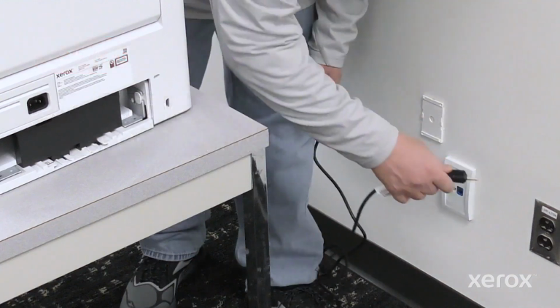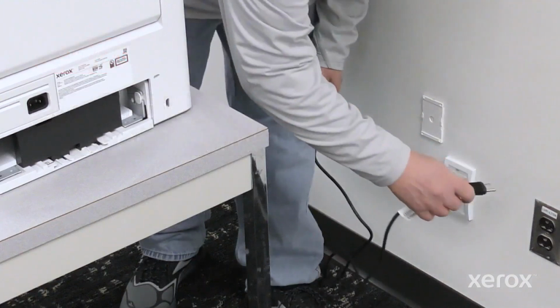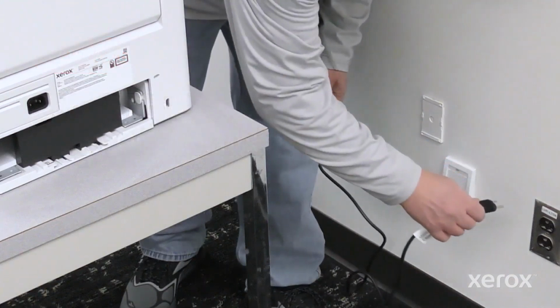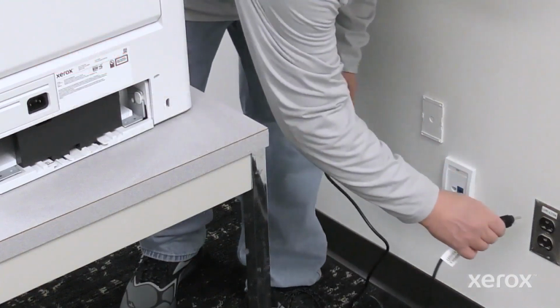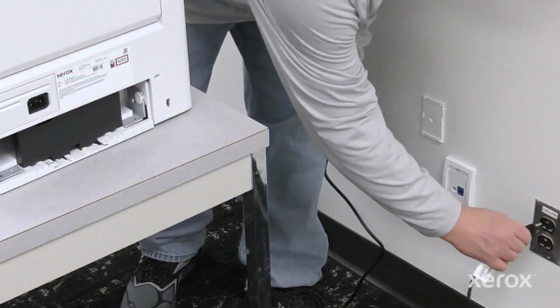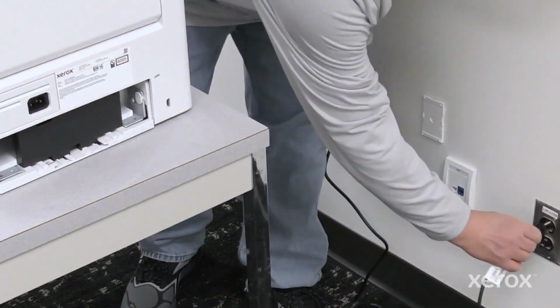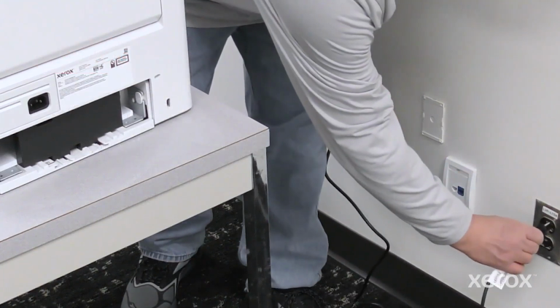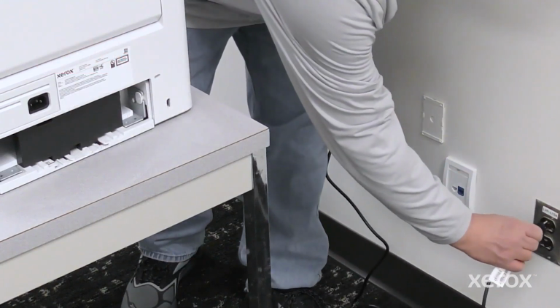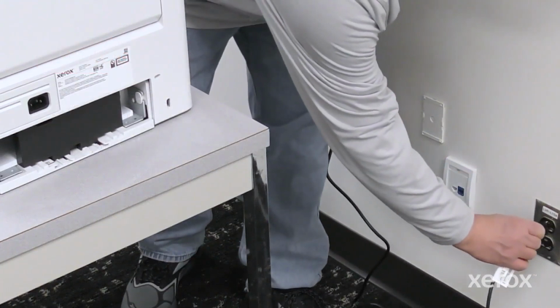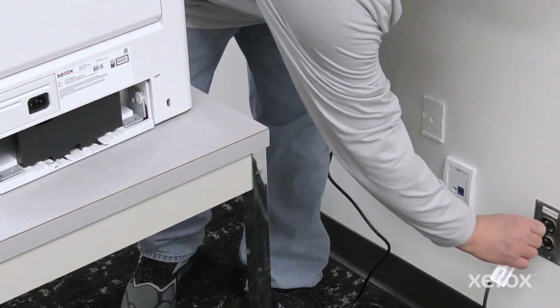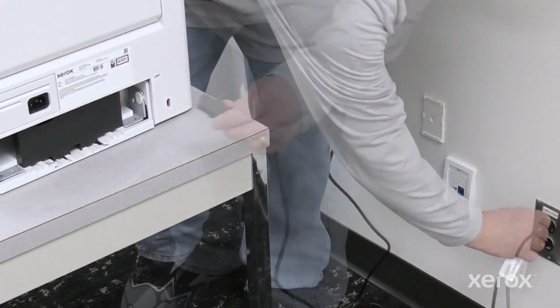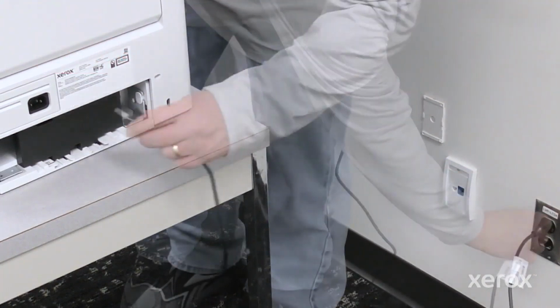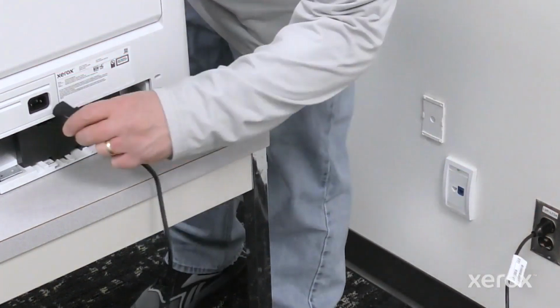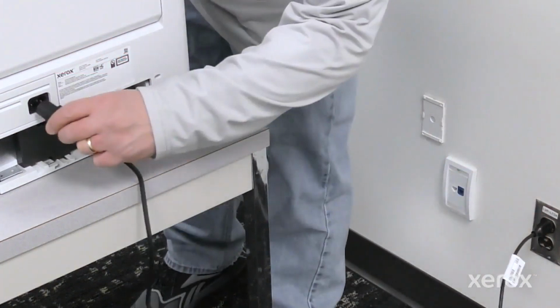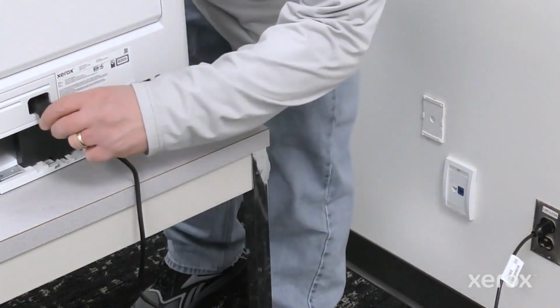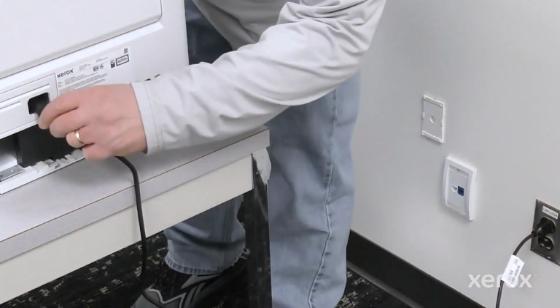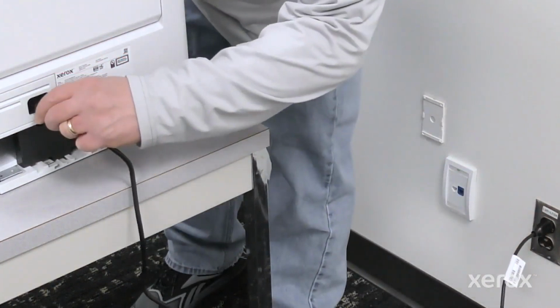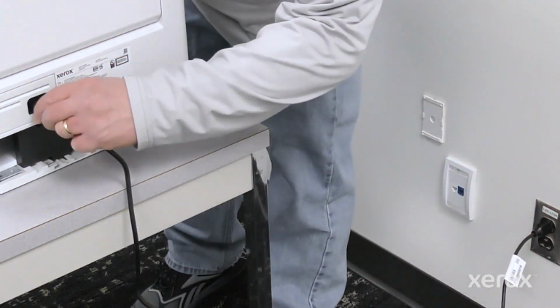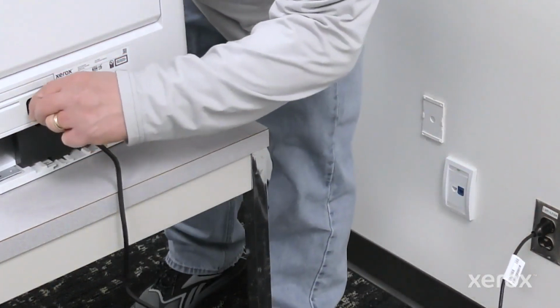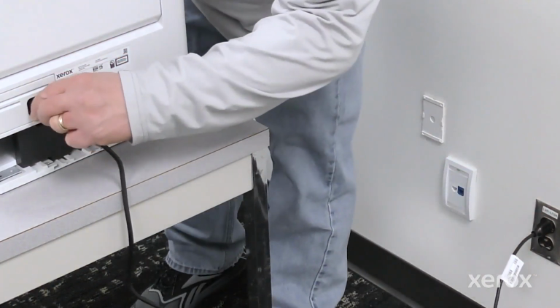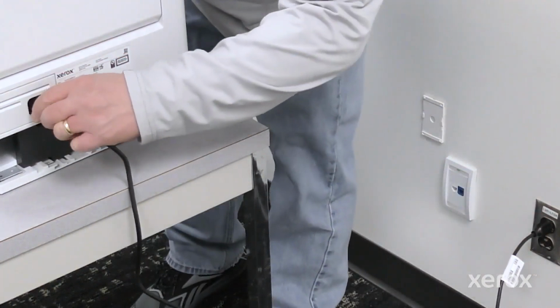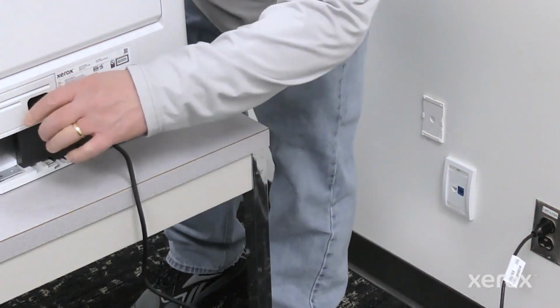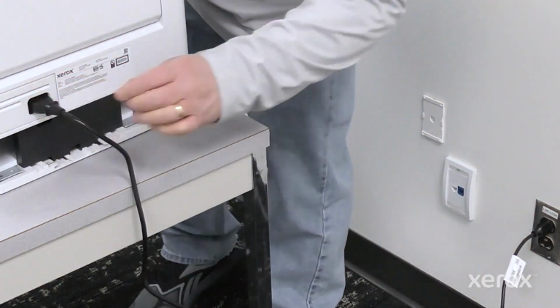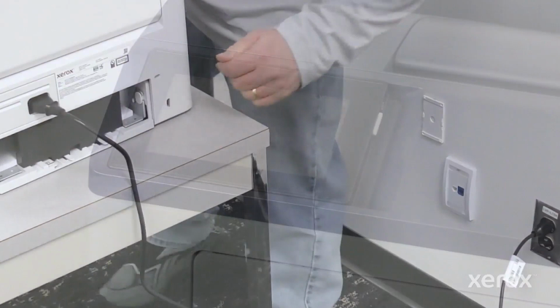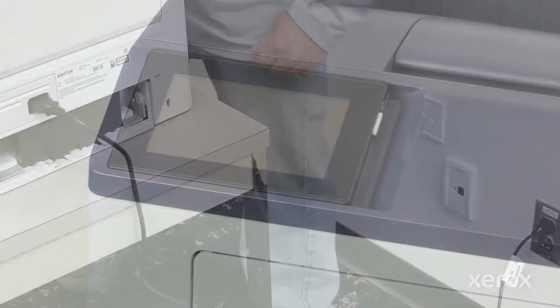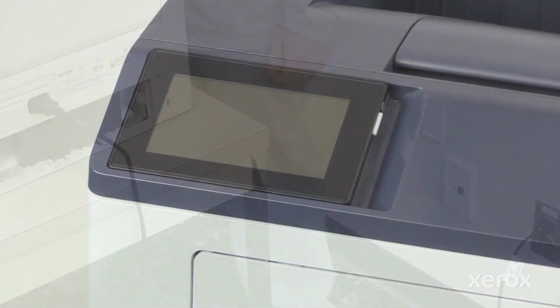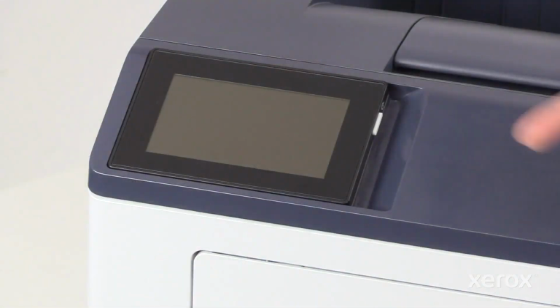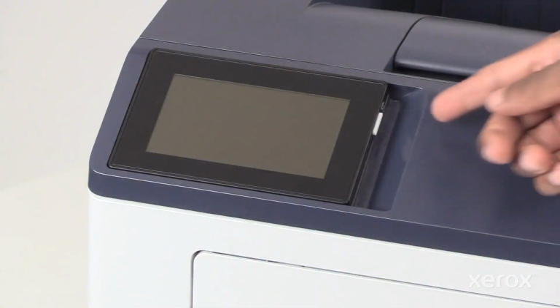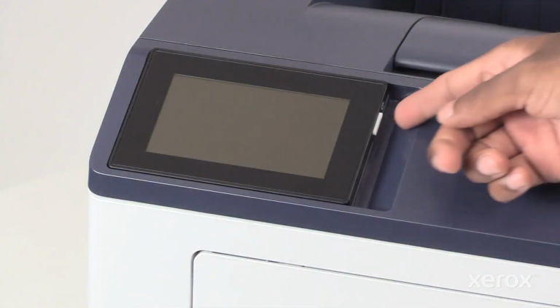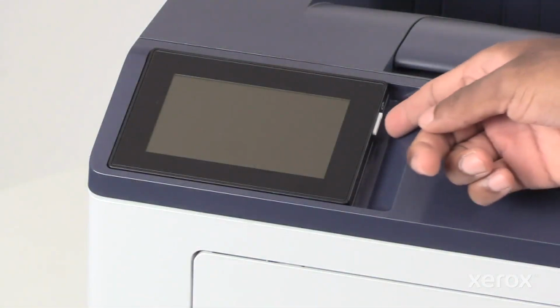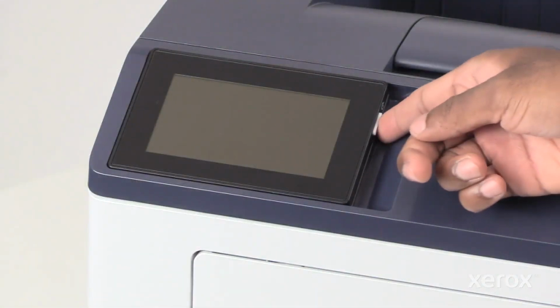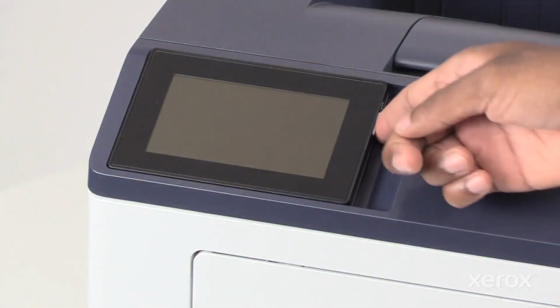Plug in both ends of your power cord and power on the printer.